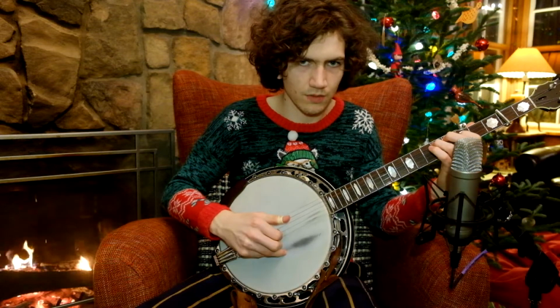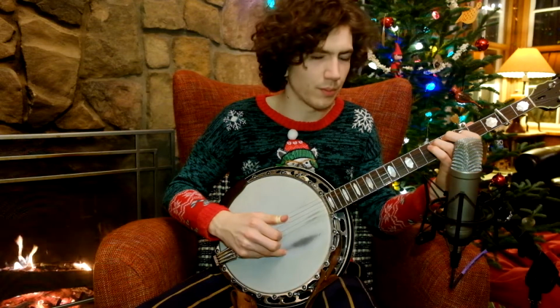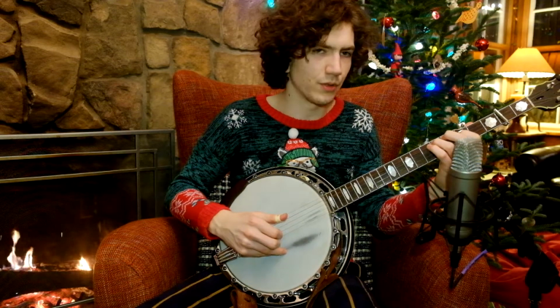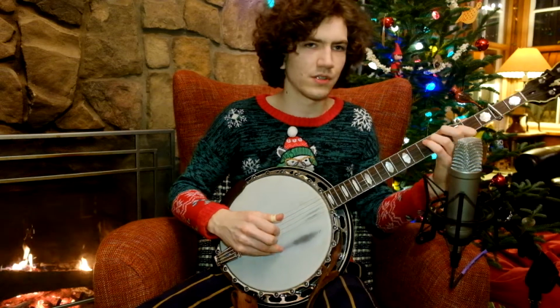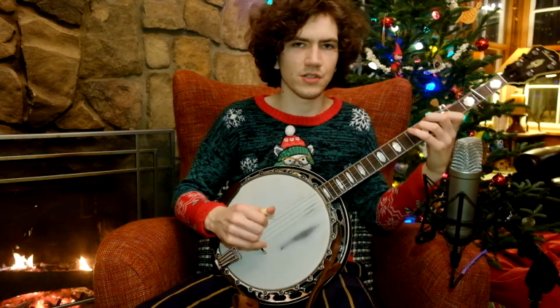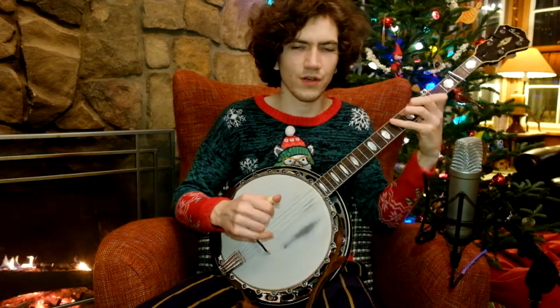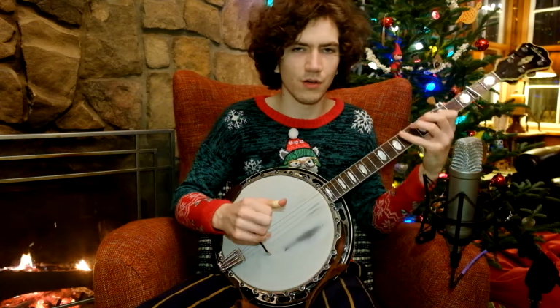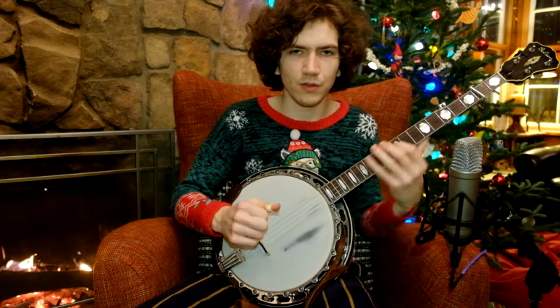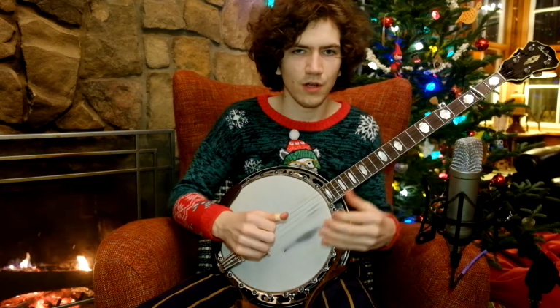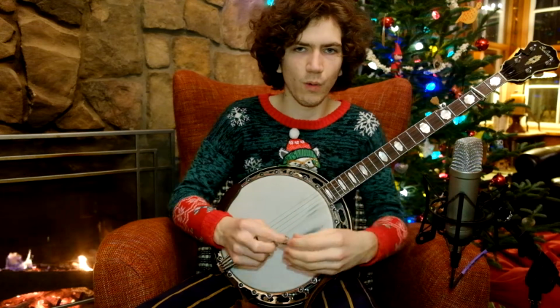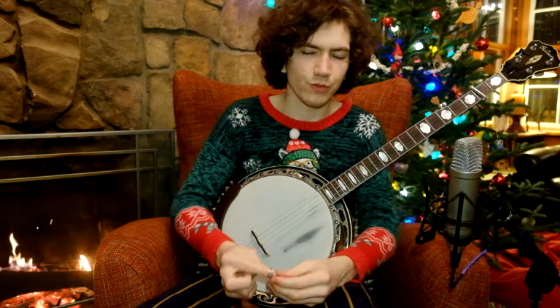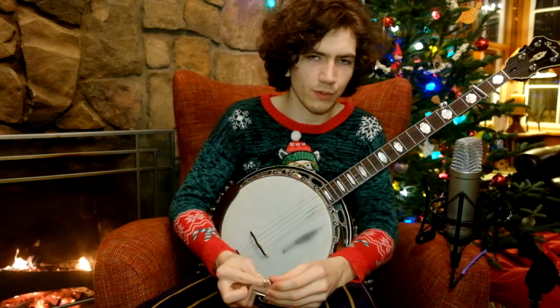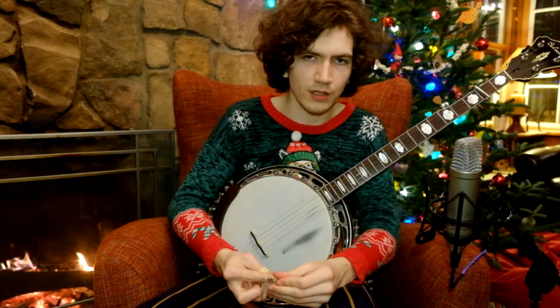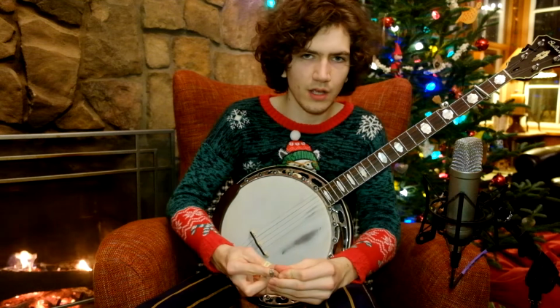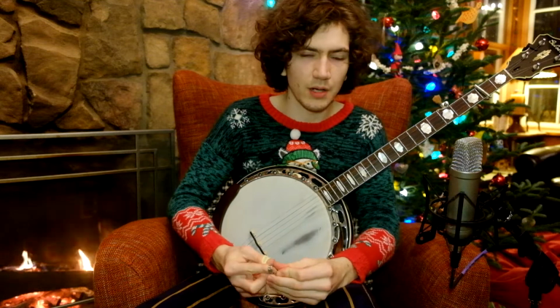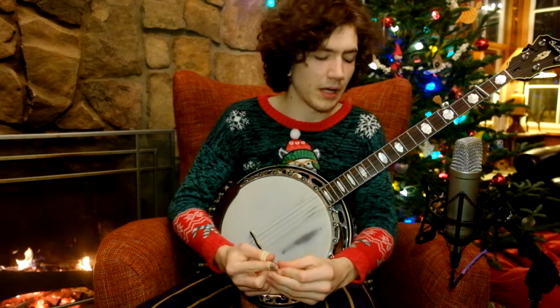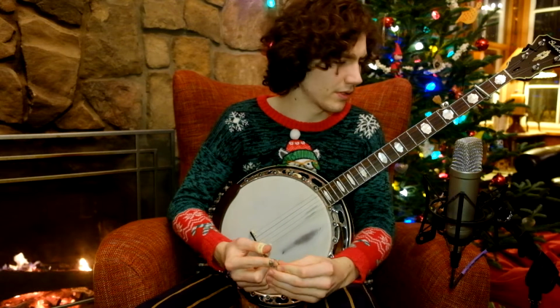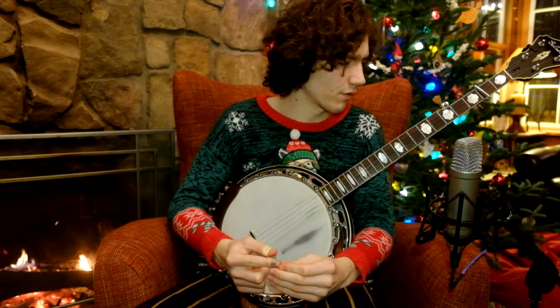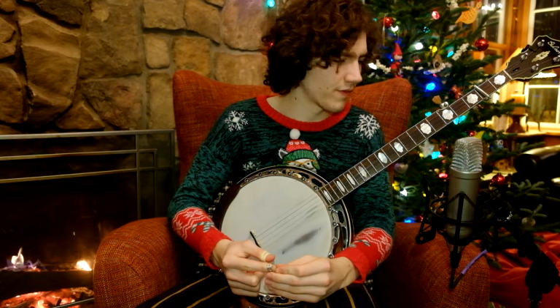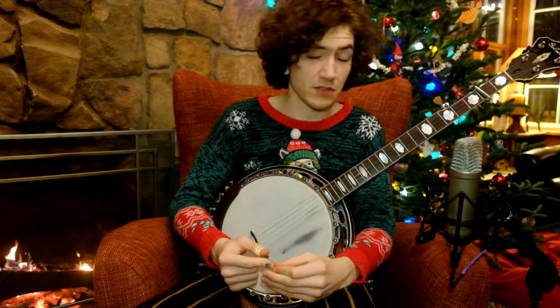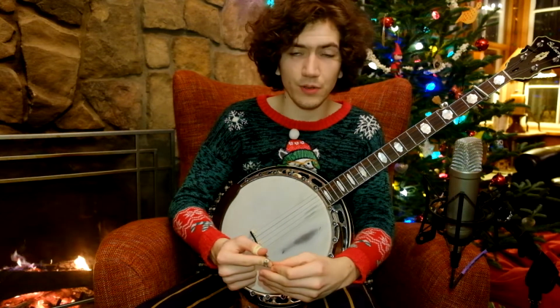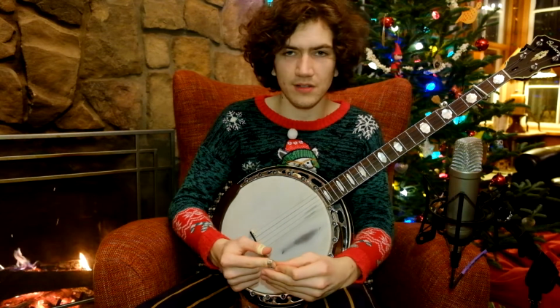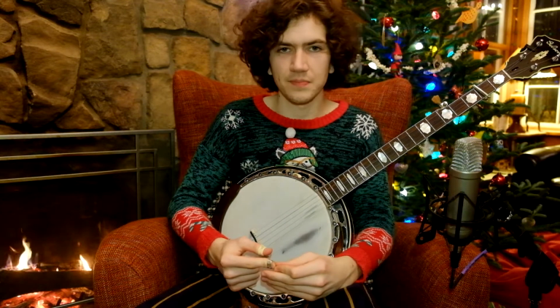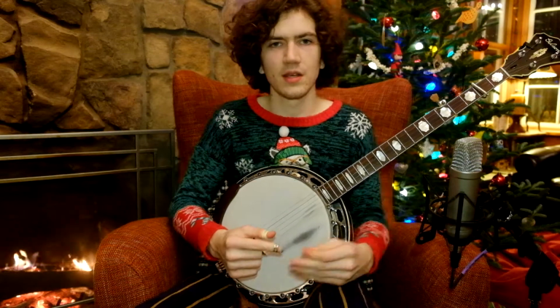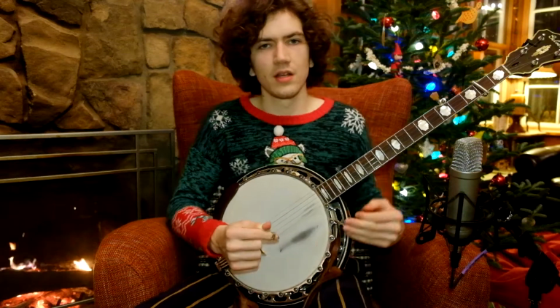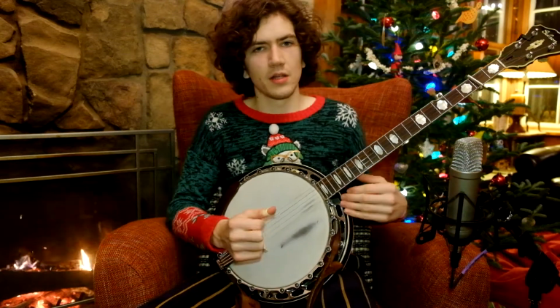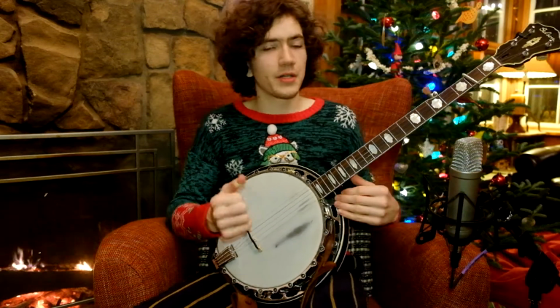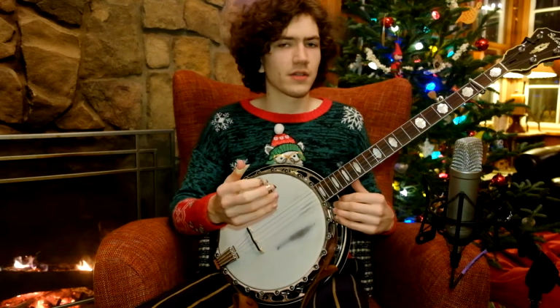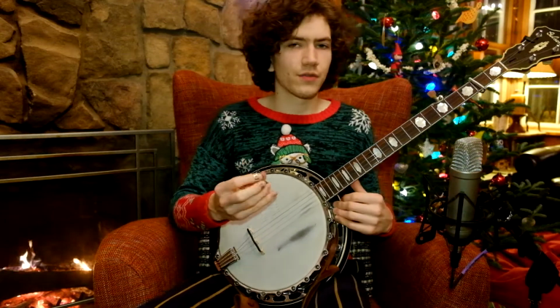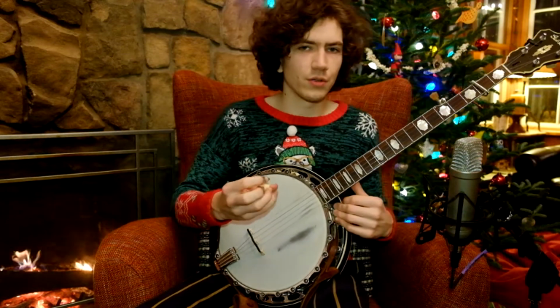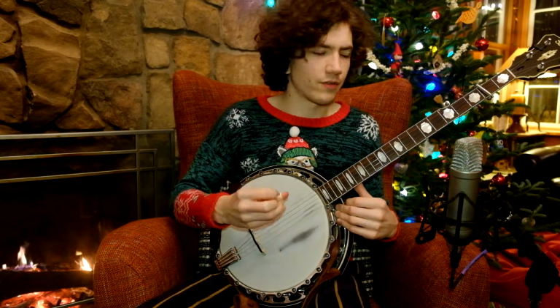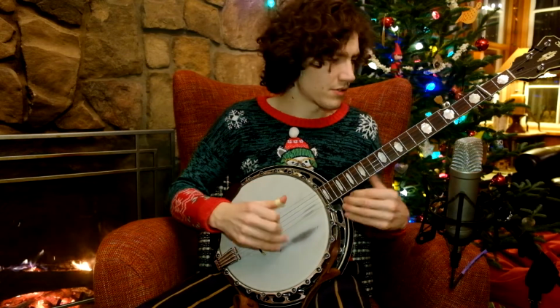Very bluesy and just very cool. Works really well, in my opinion, over fast bluegrass. Let me play this lick for you a little faster.